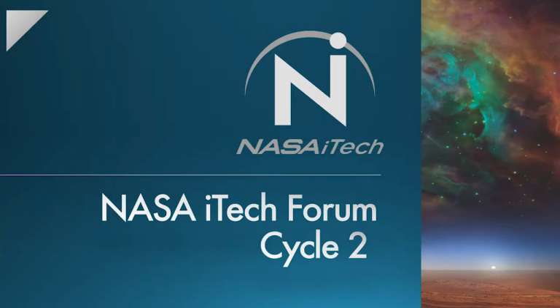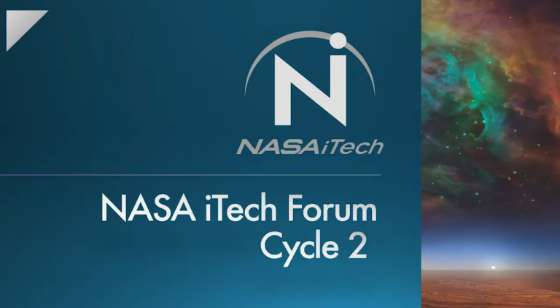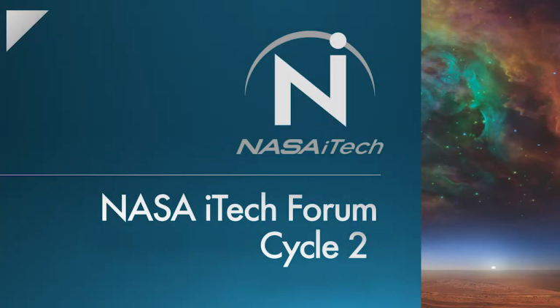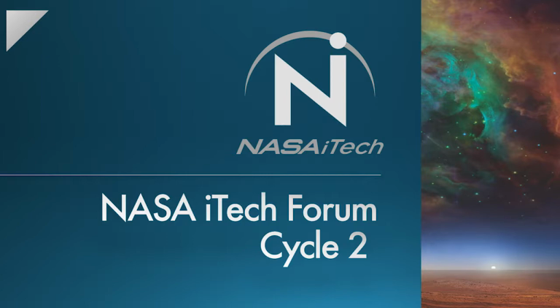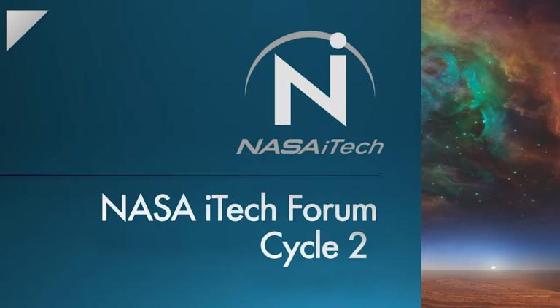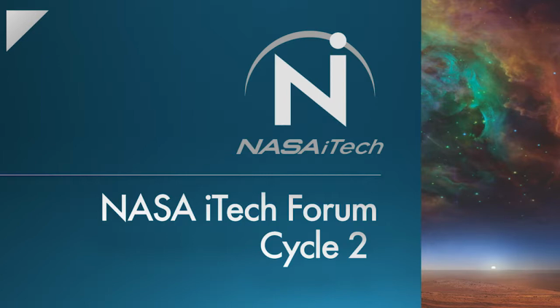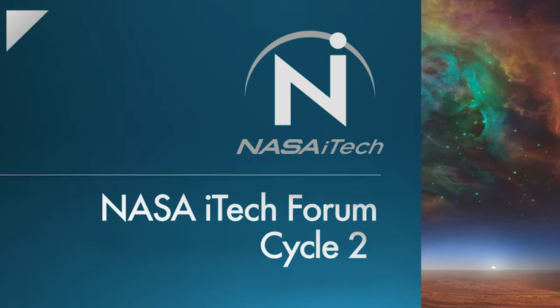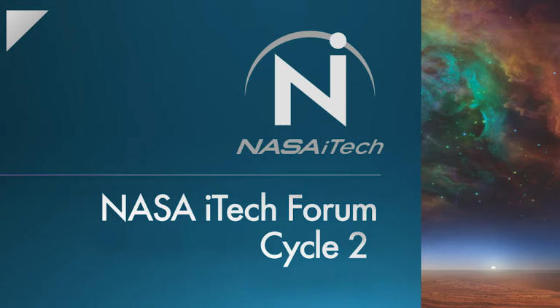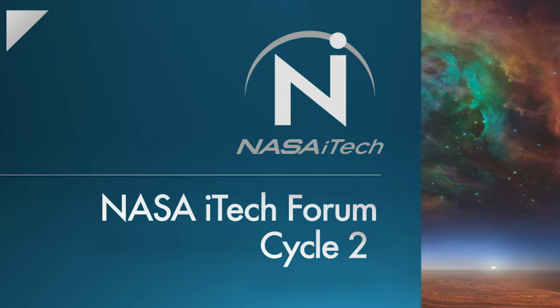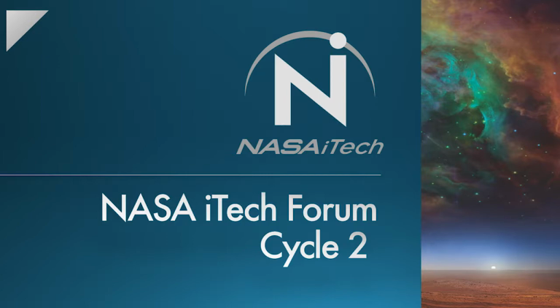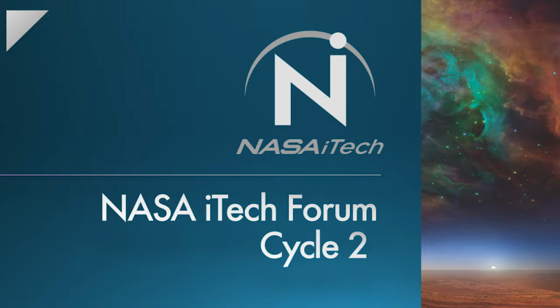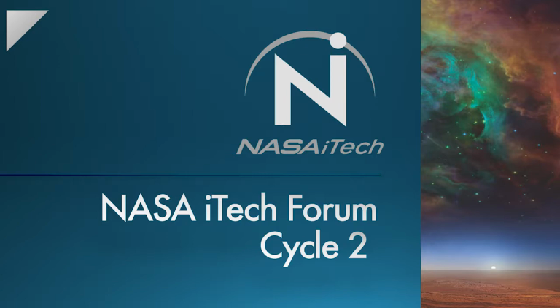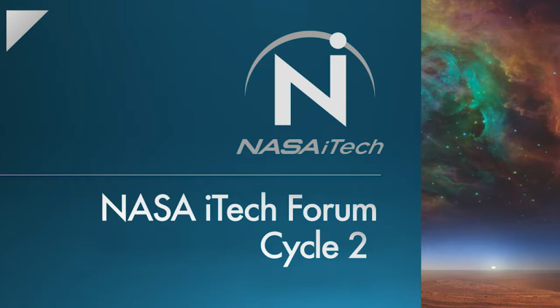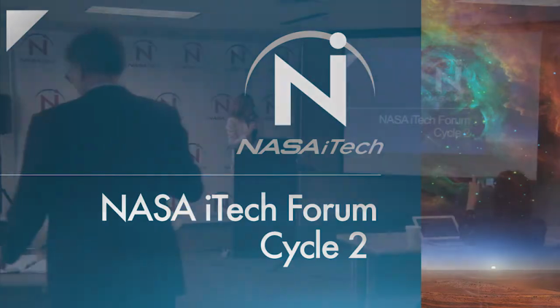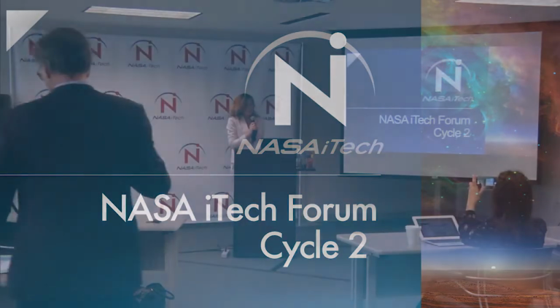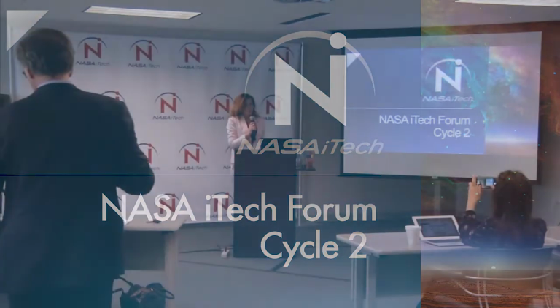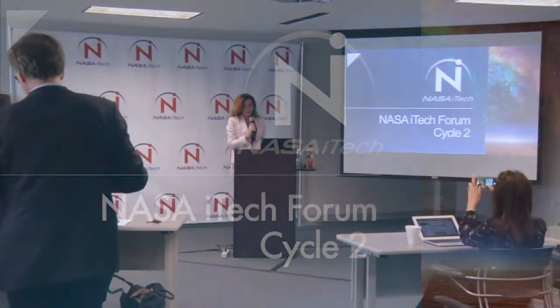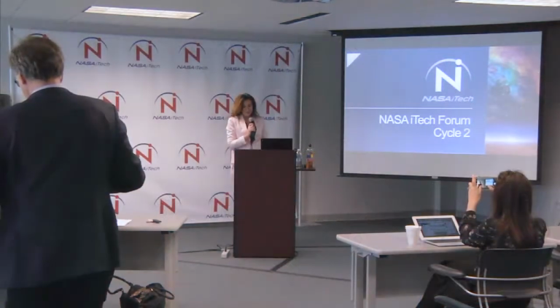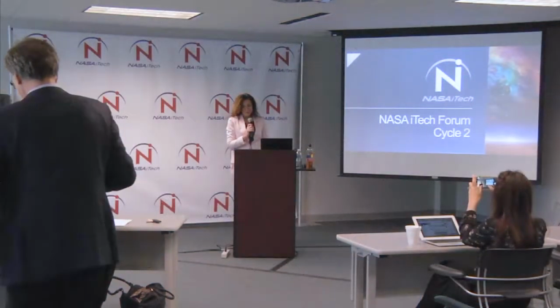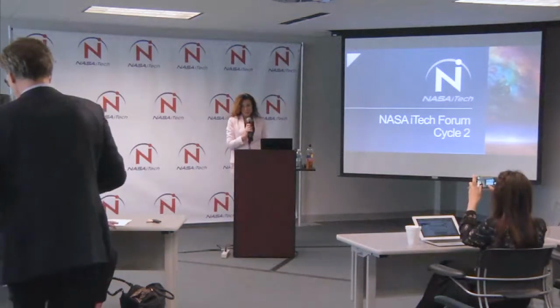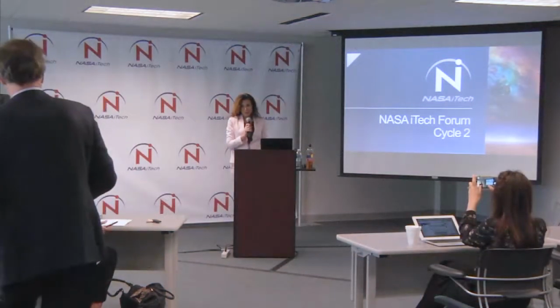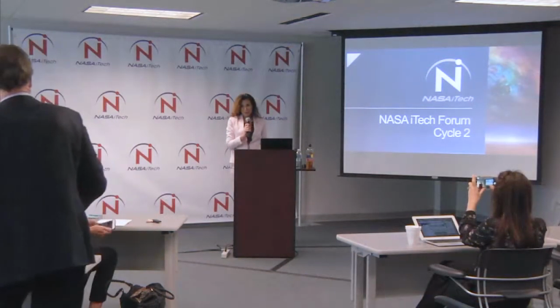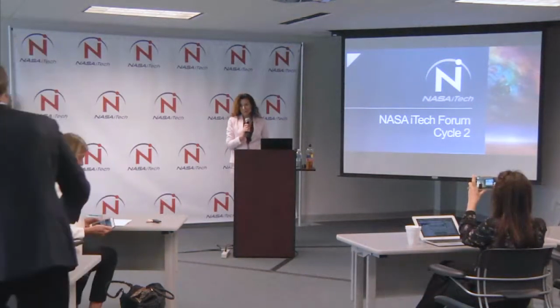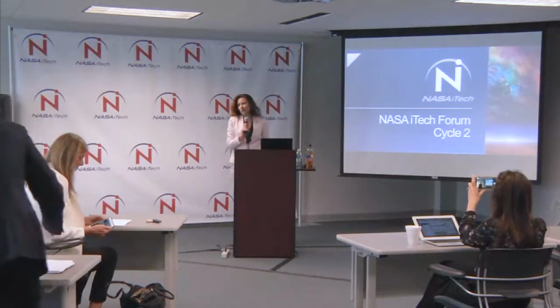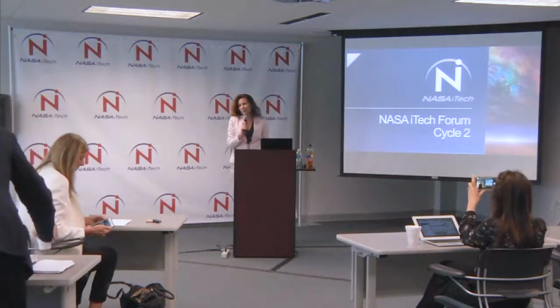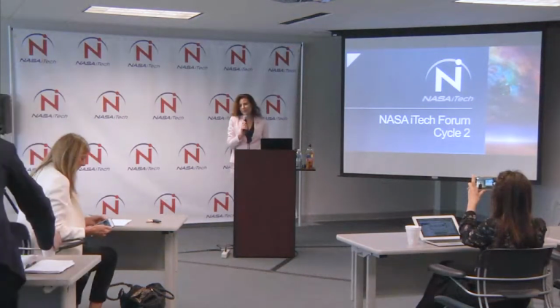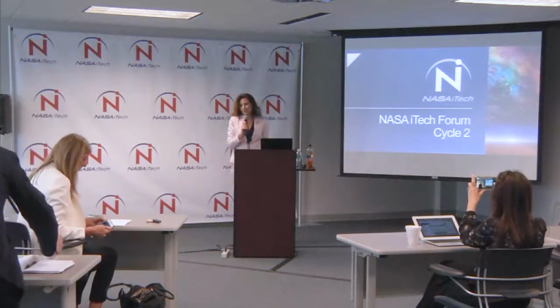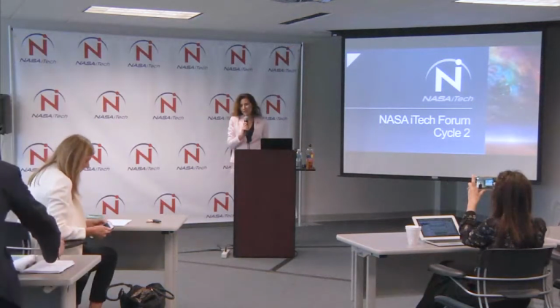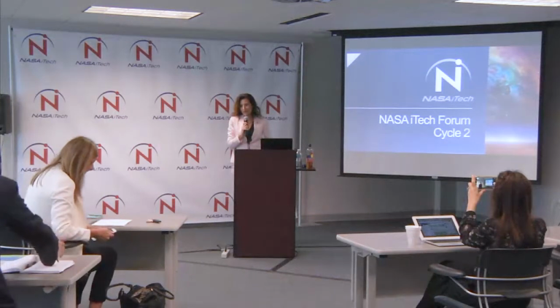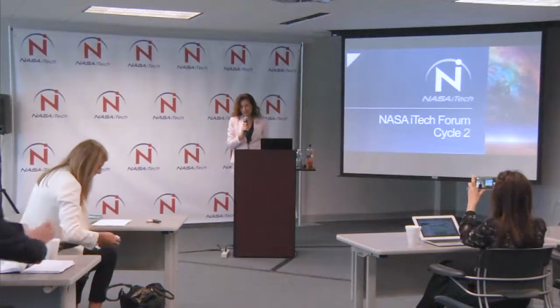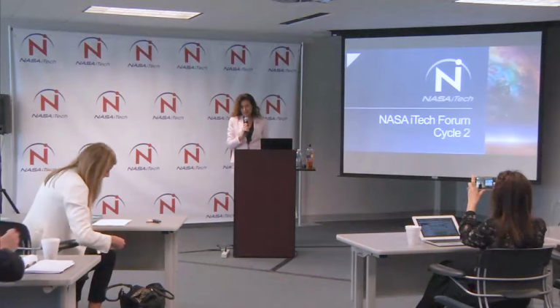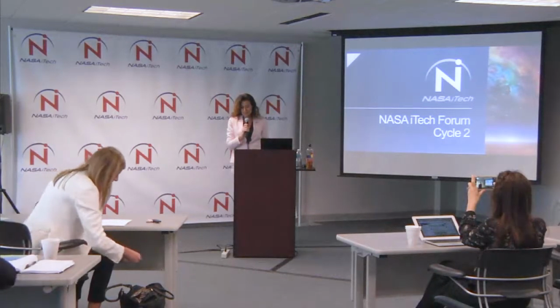Good morning, everyone. For those of you who don't know me, I'm Kira Blackwell. I'm the program executive for NASA iTech.